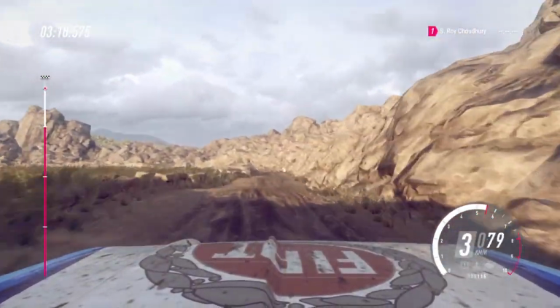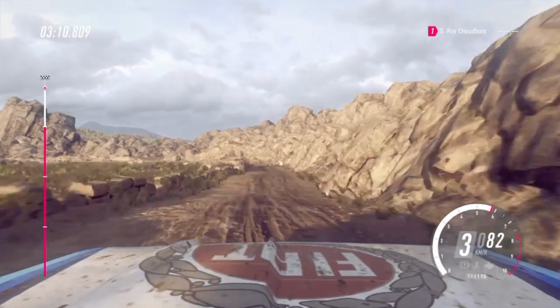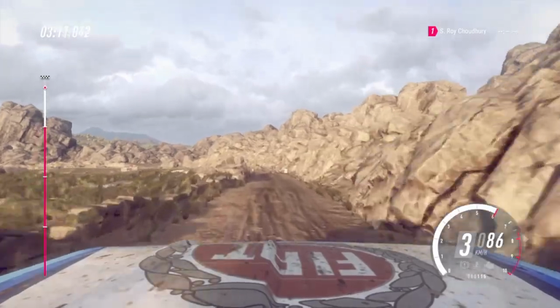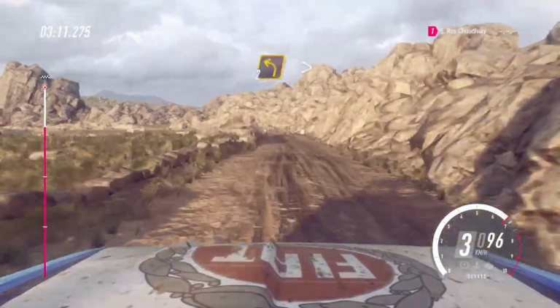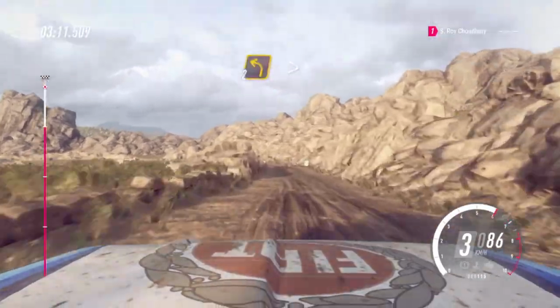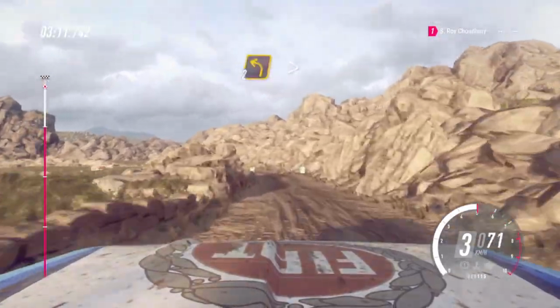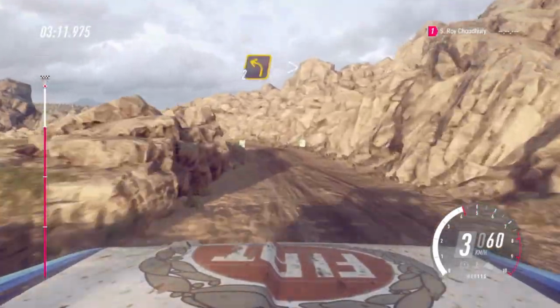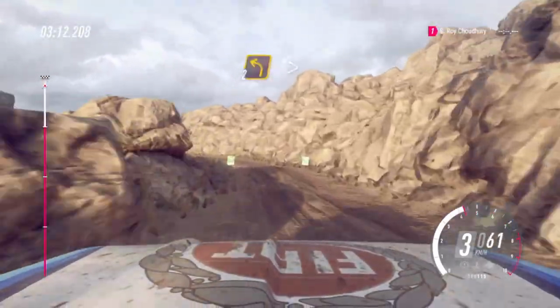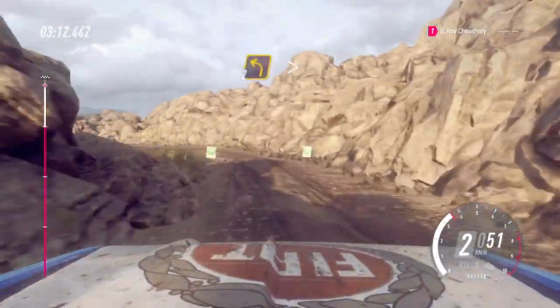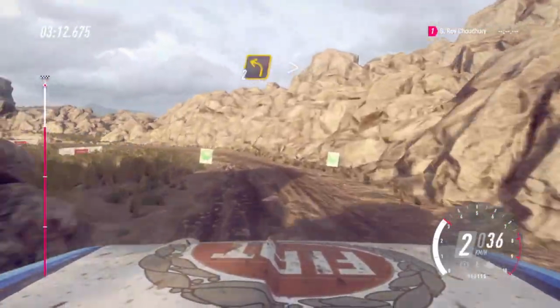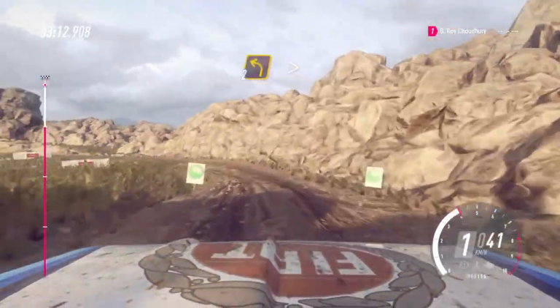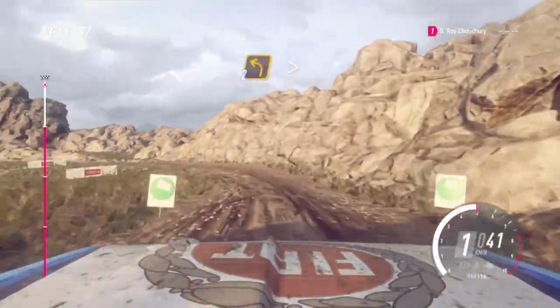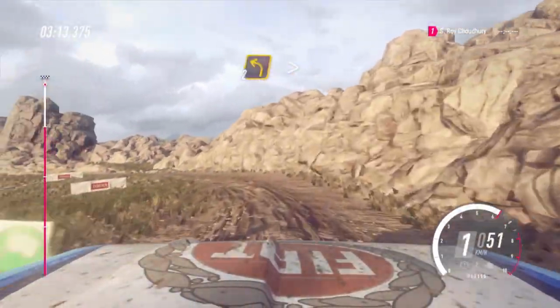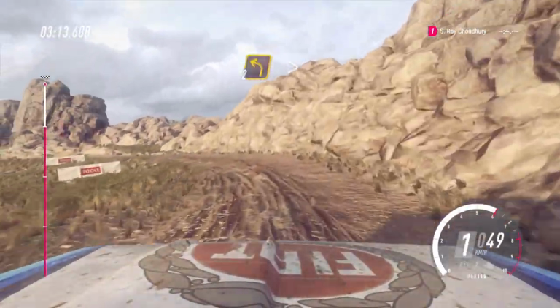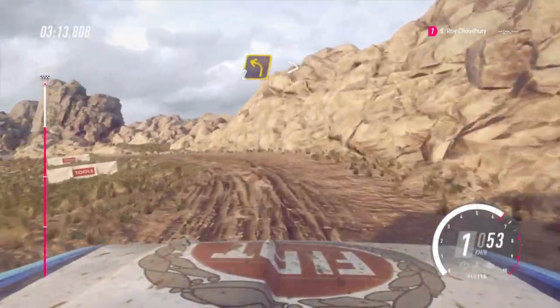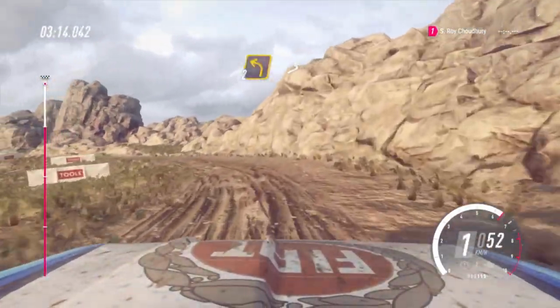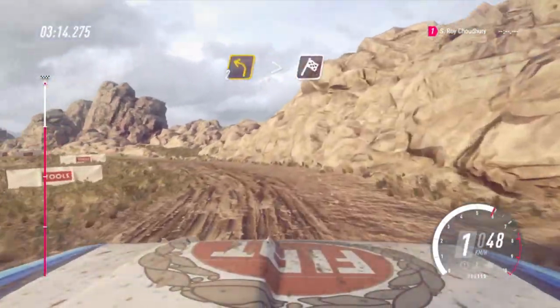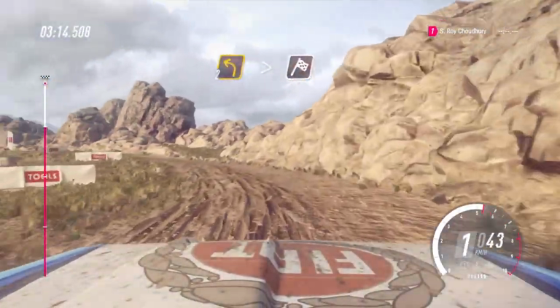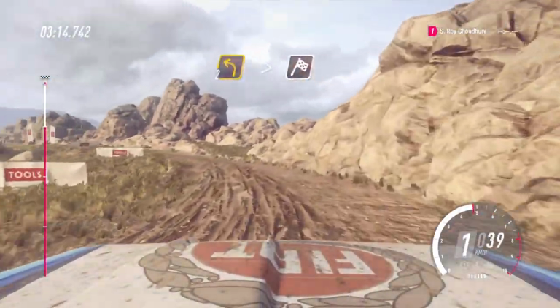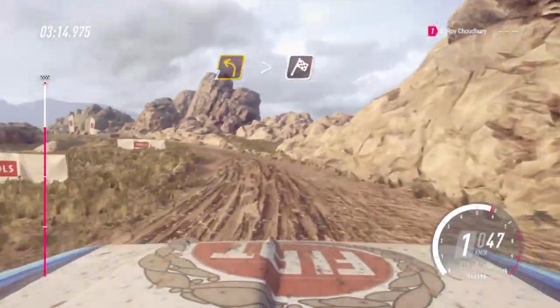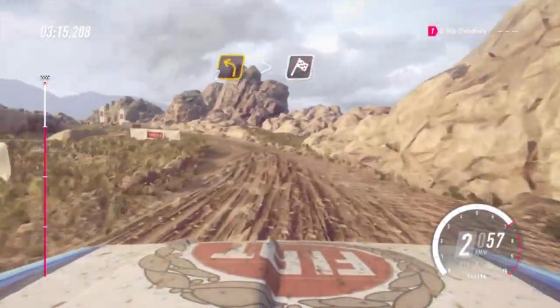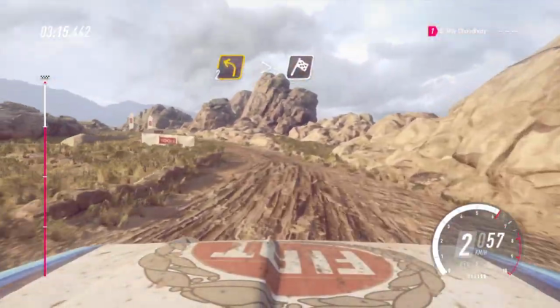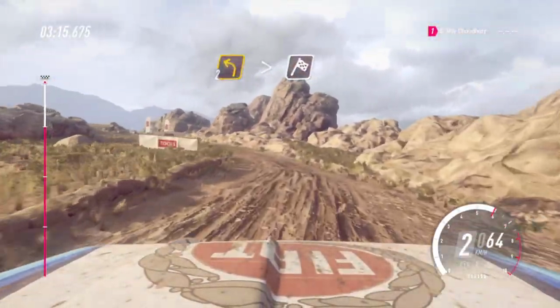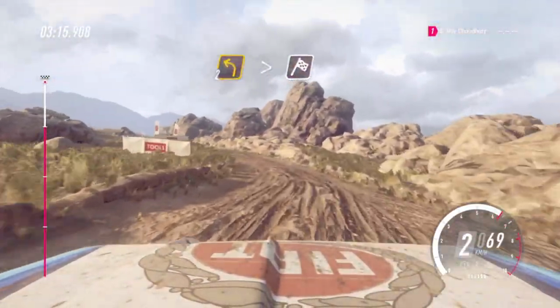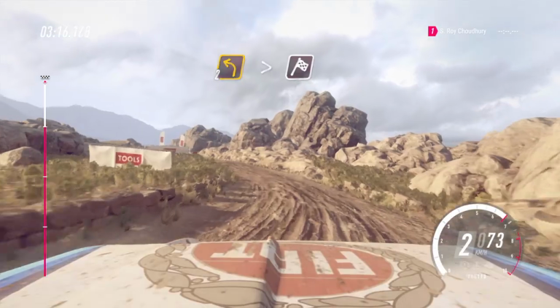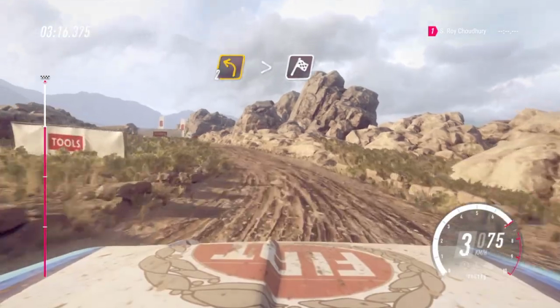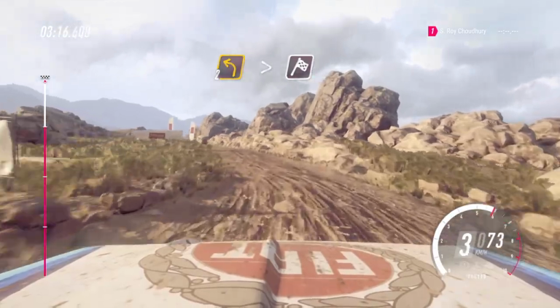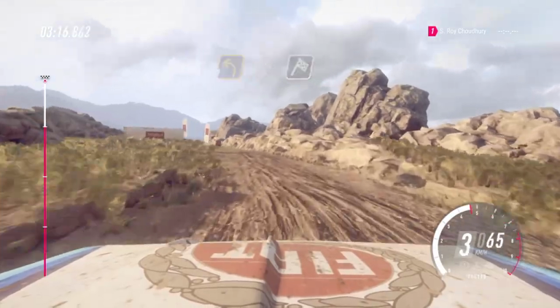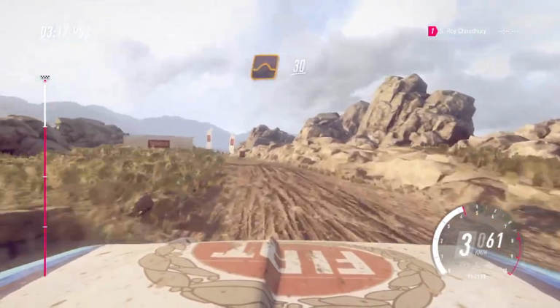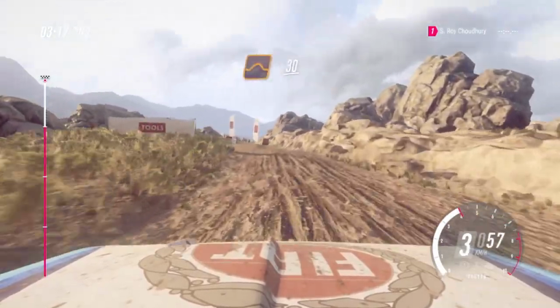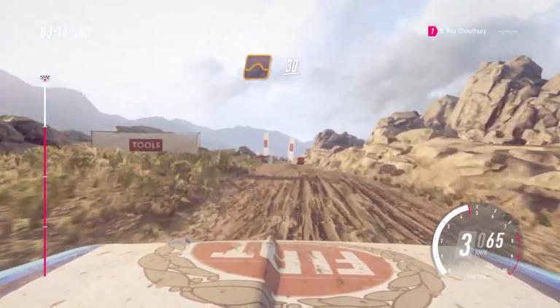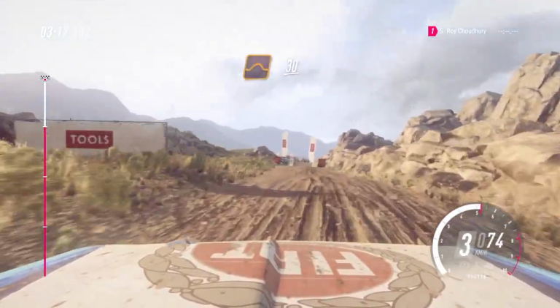Into 2 left long, tightens, over crest, over finish. 30, over jumps.